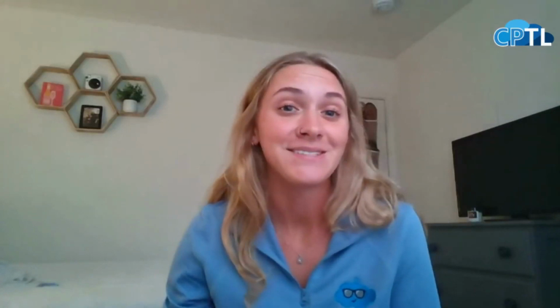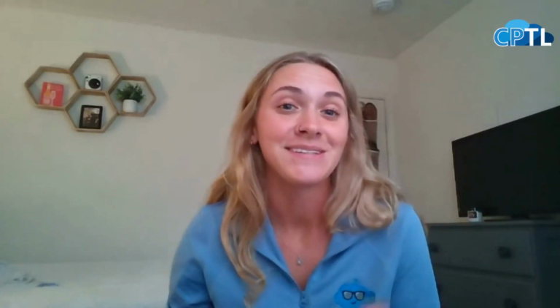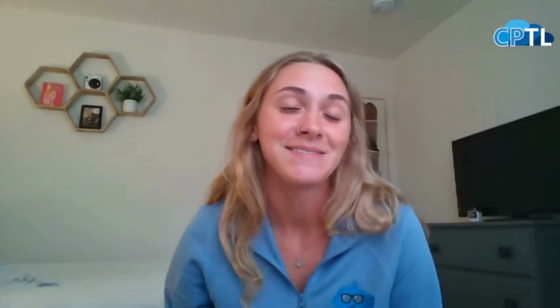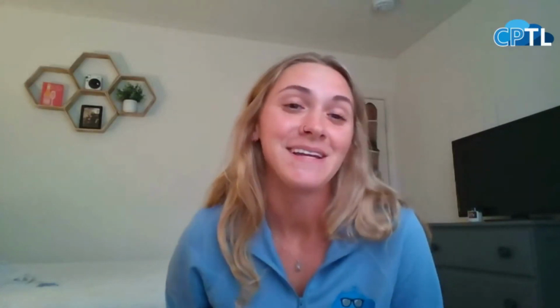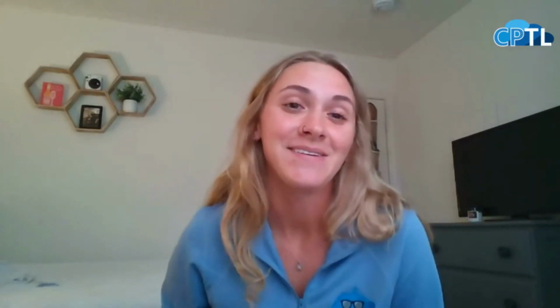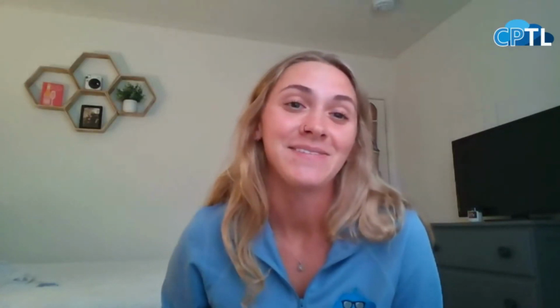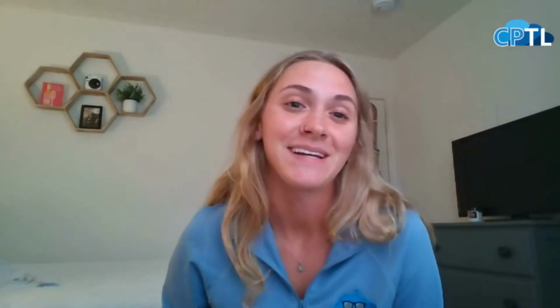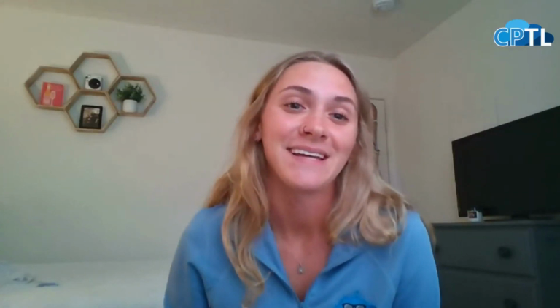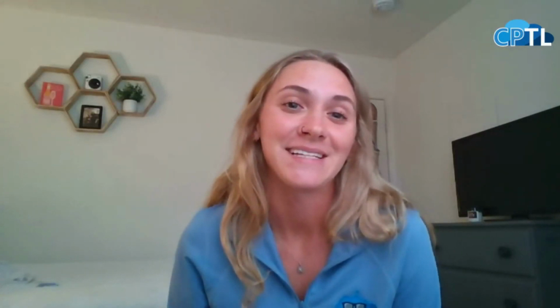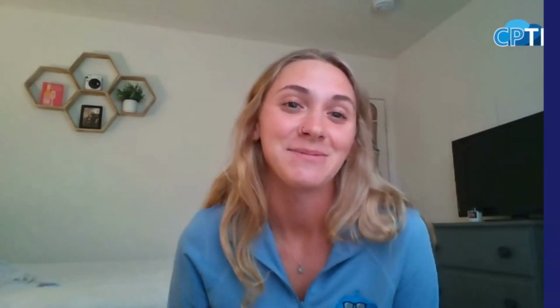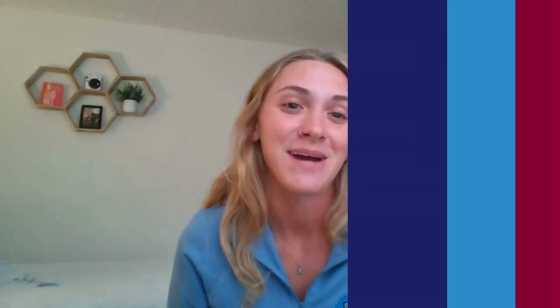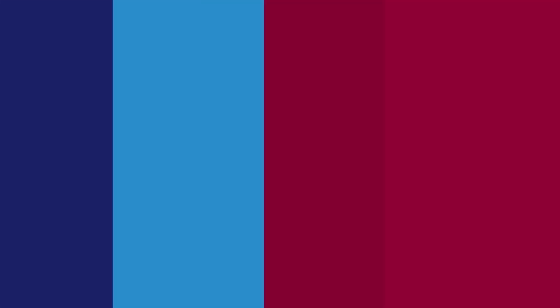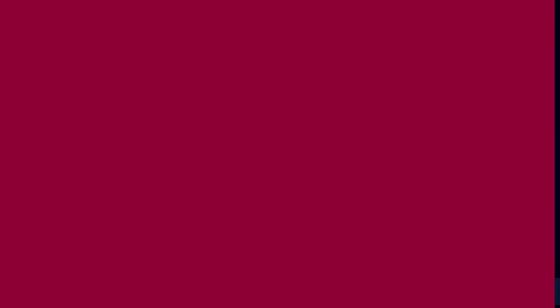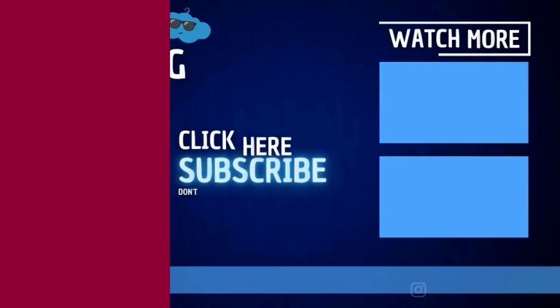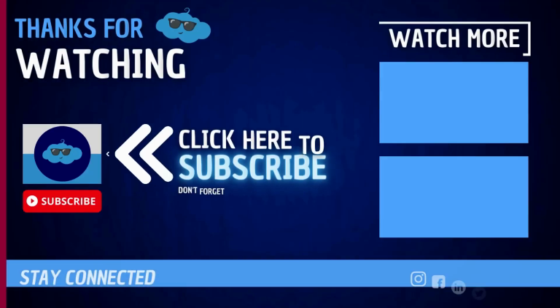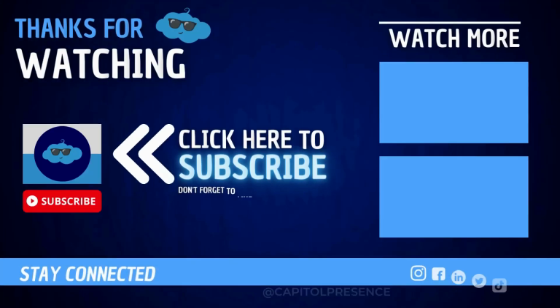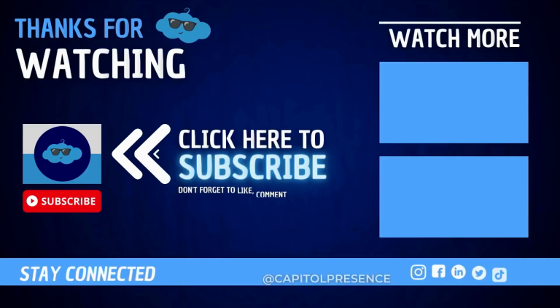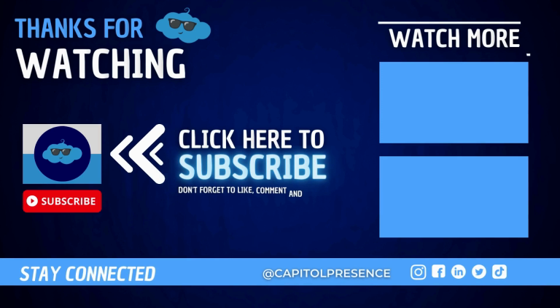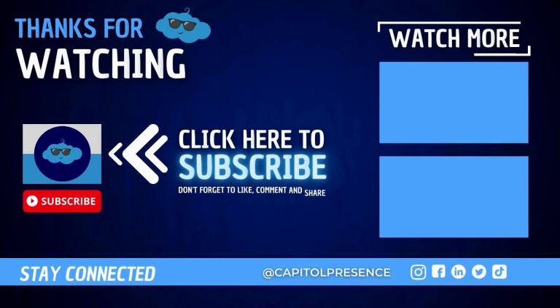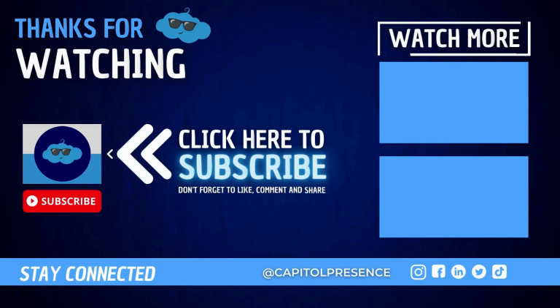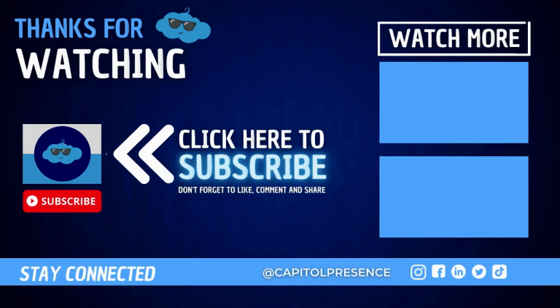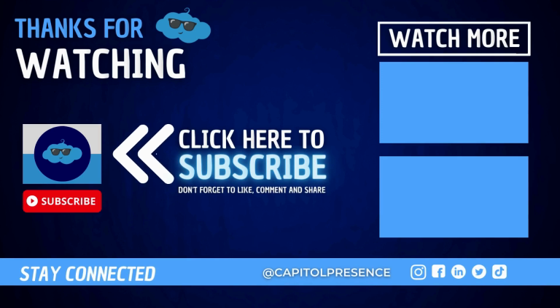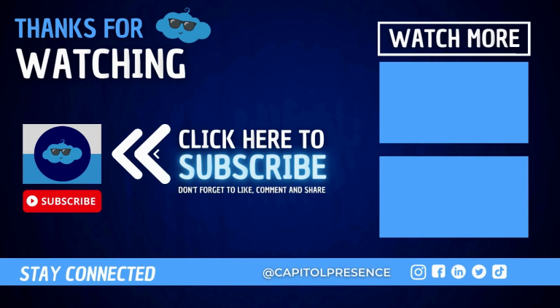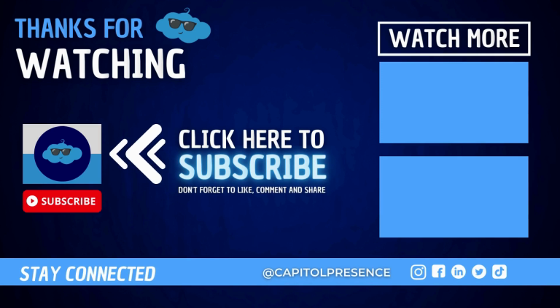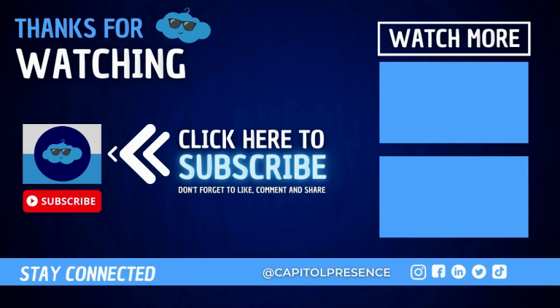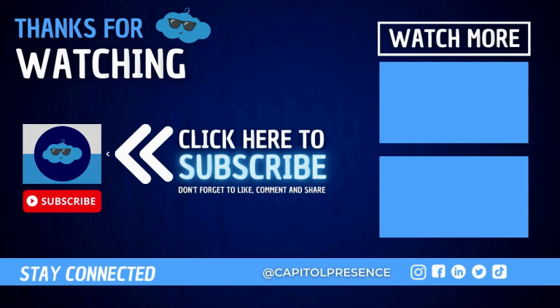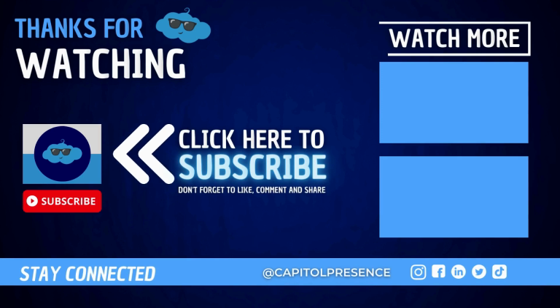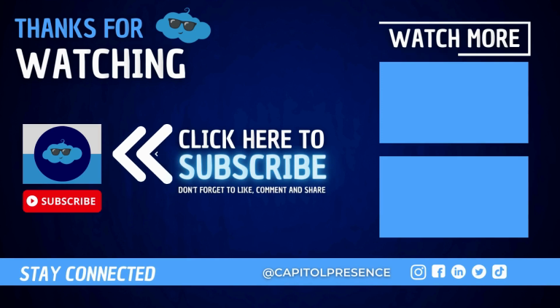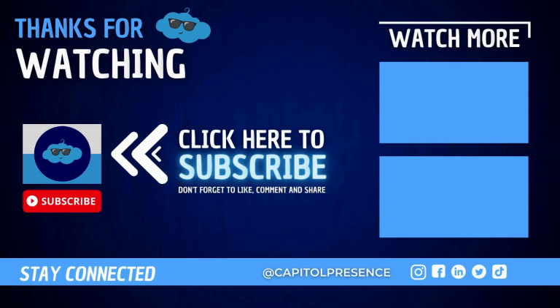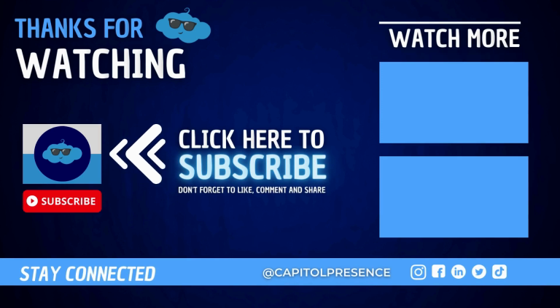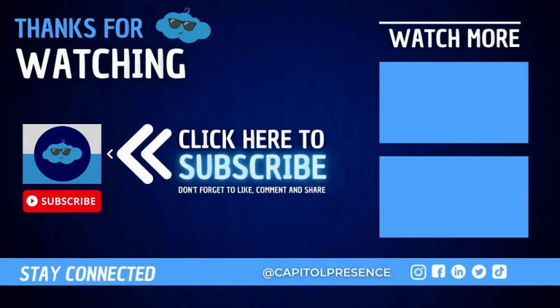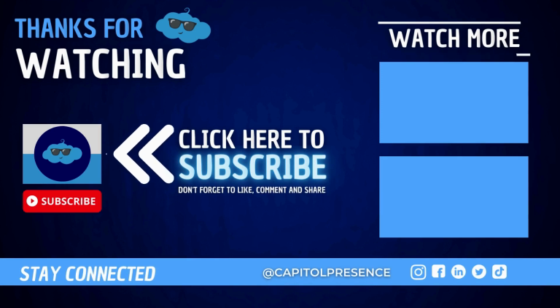I hope you guys enjoyed this video. Don't forget to like and subscribe, and hit that subscribe button and turn on notifications for all the latest videos from Capital Presidents.